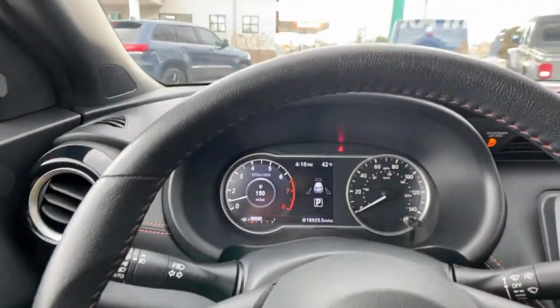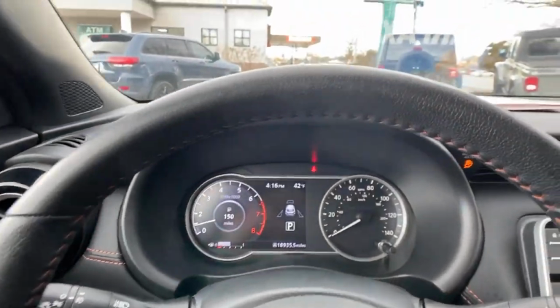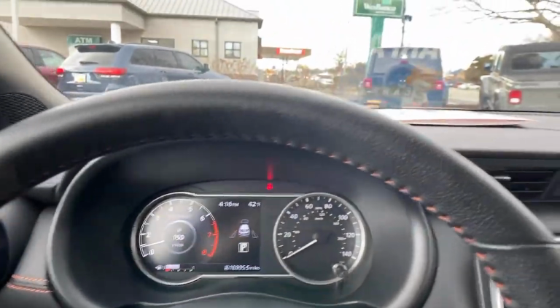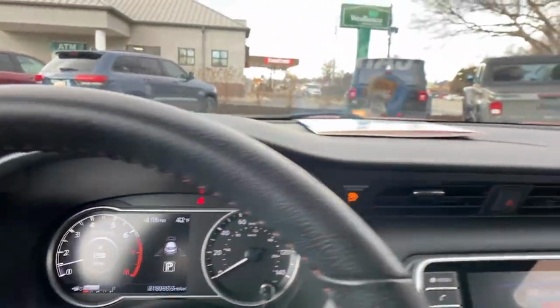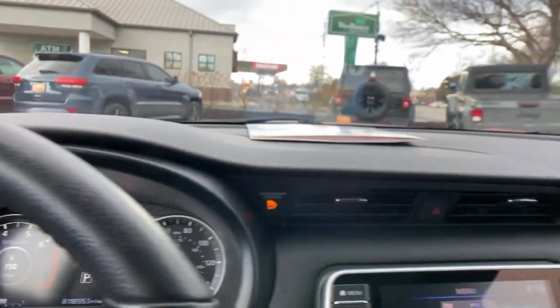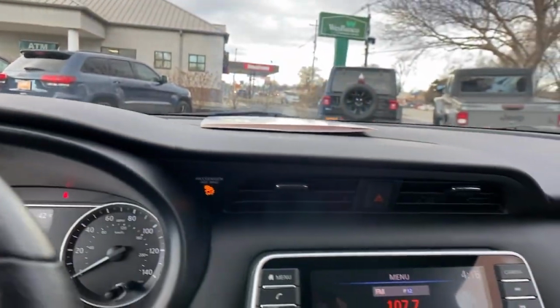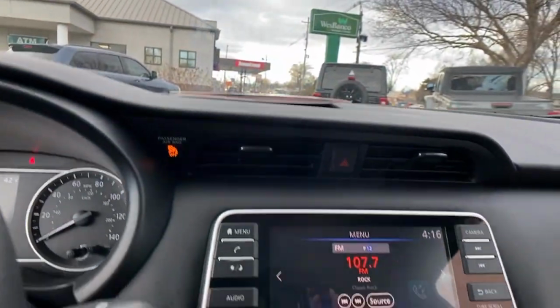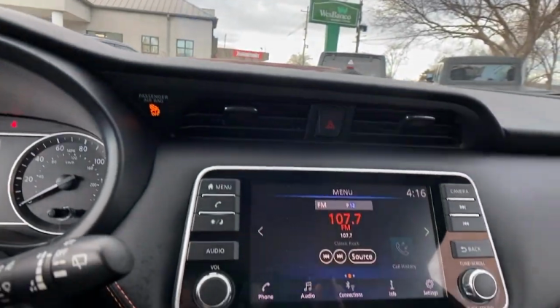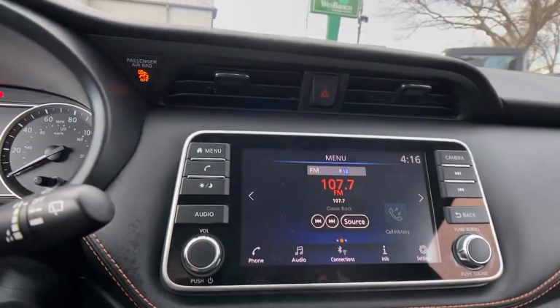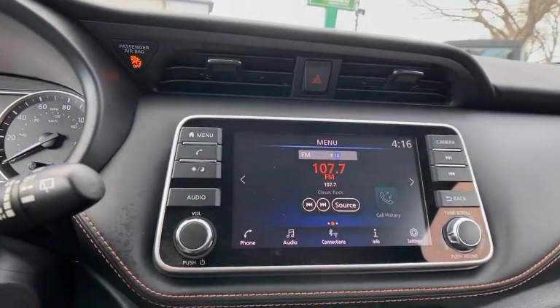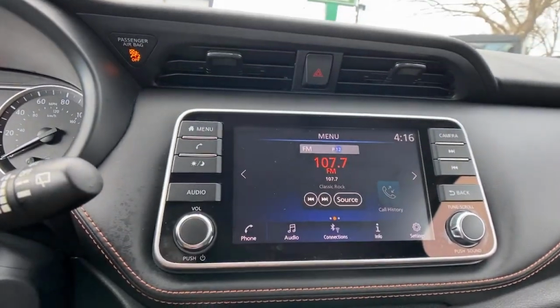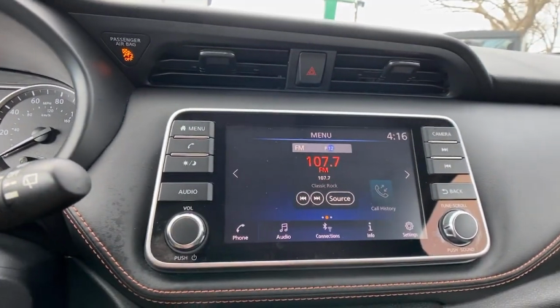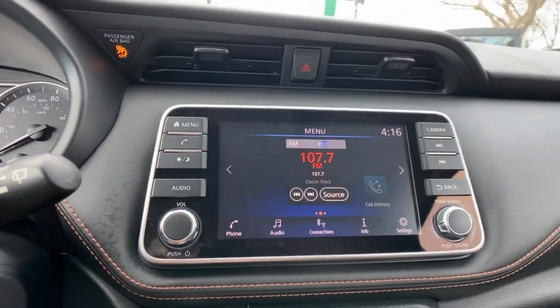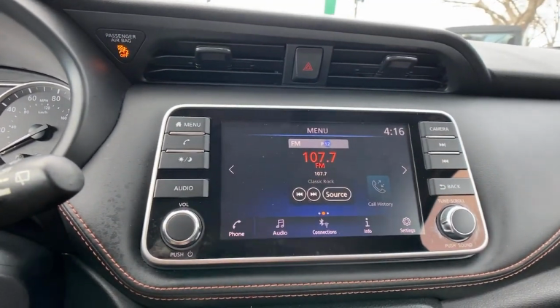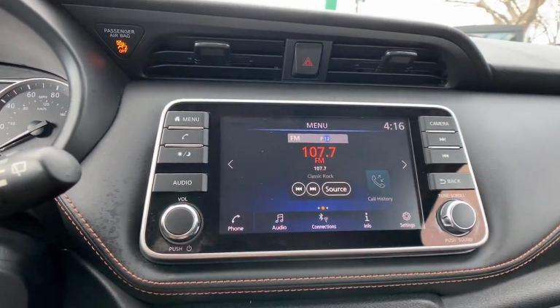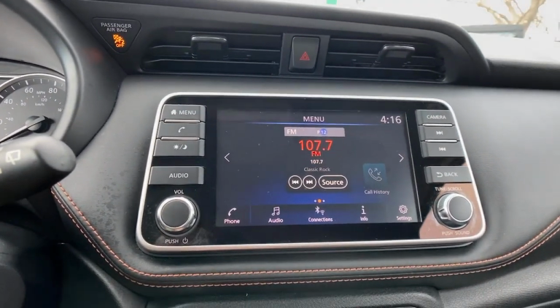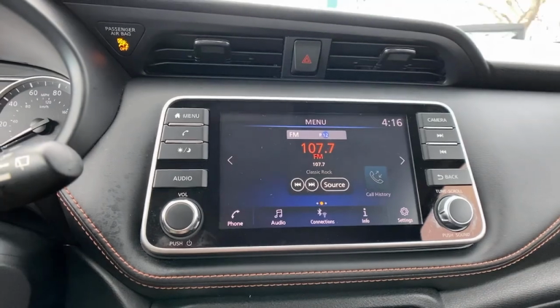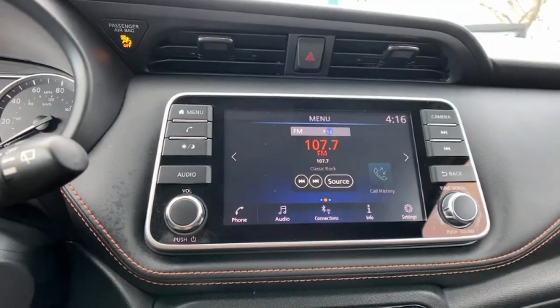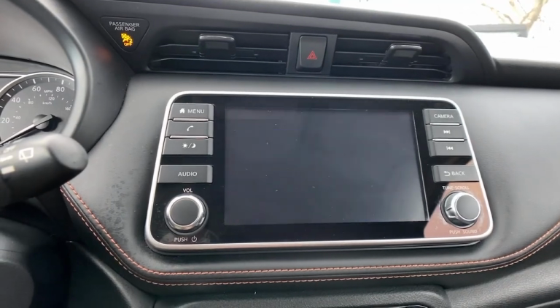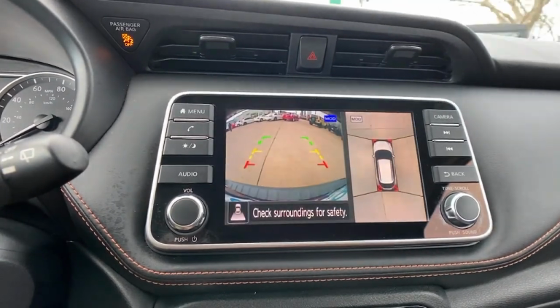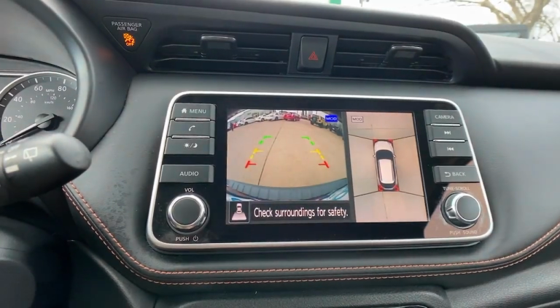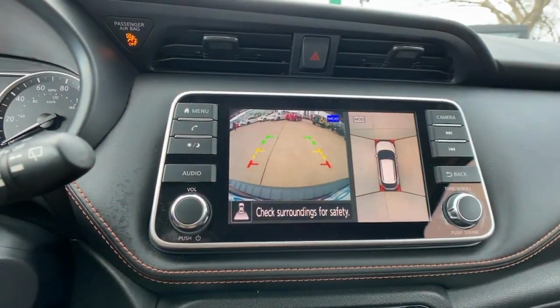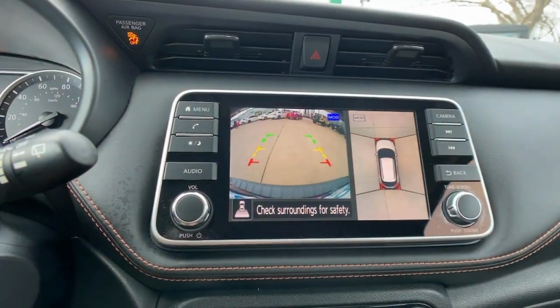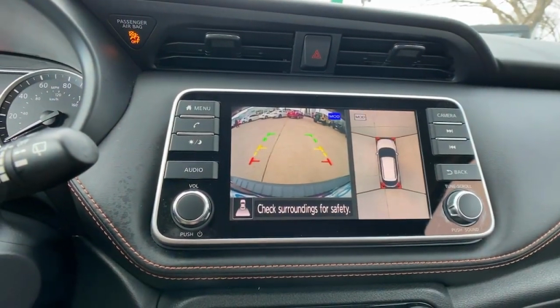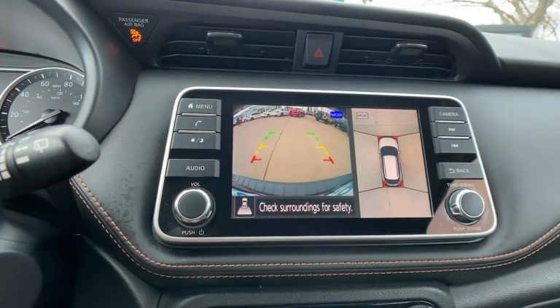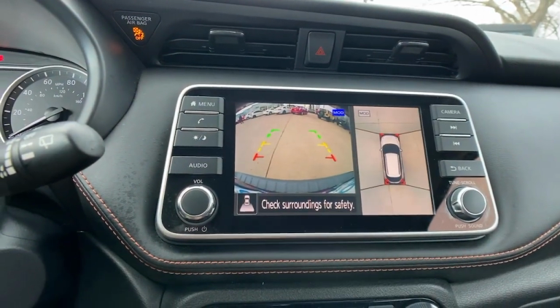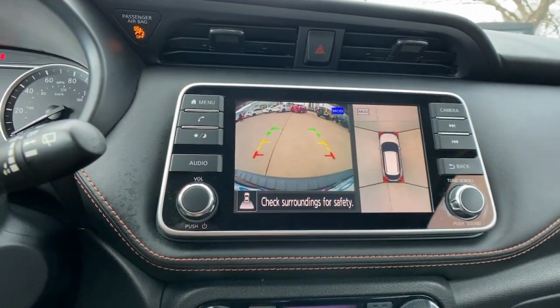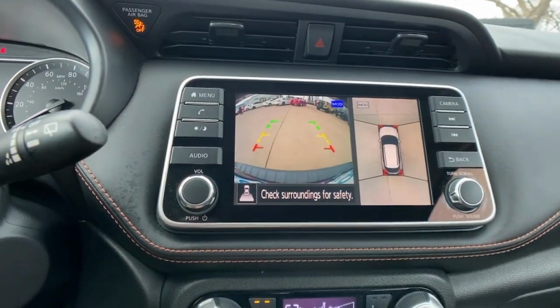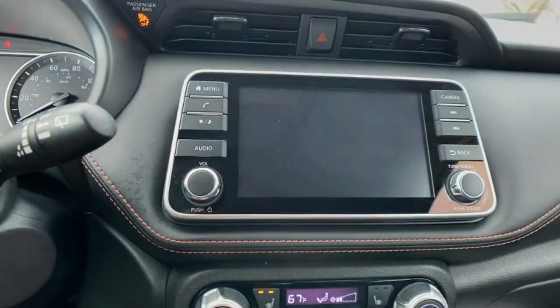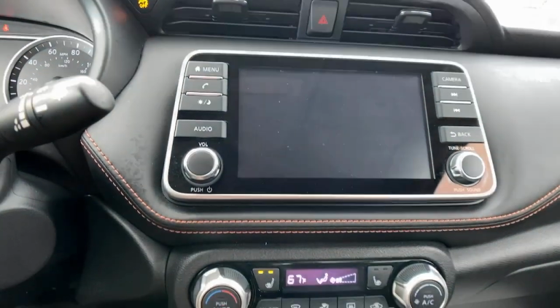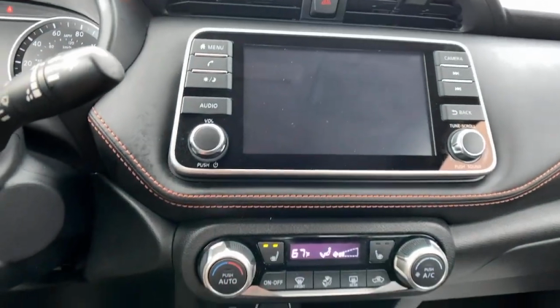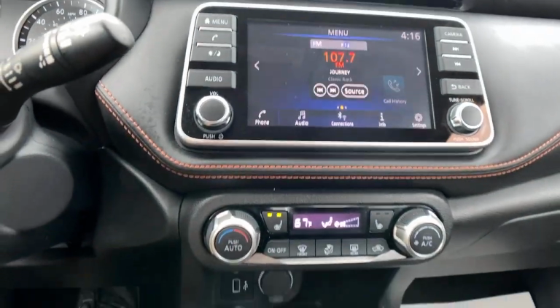Keyless entry, fog lamps, premium sound system, heated mirrors, satellite radio, blind spot monitor.